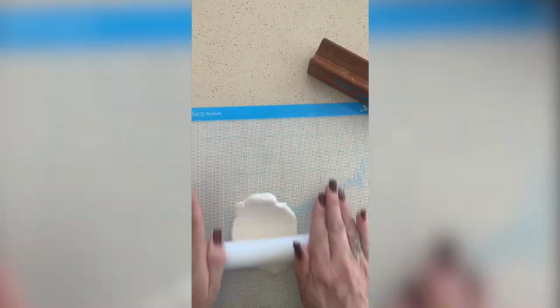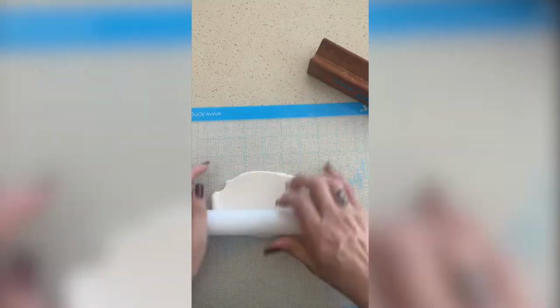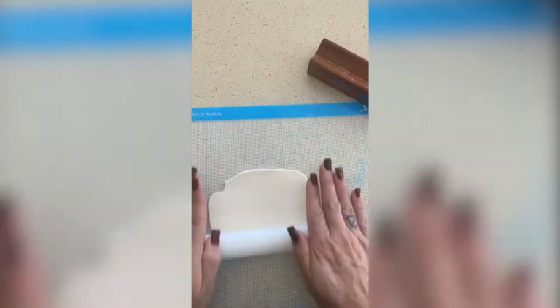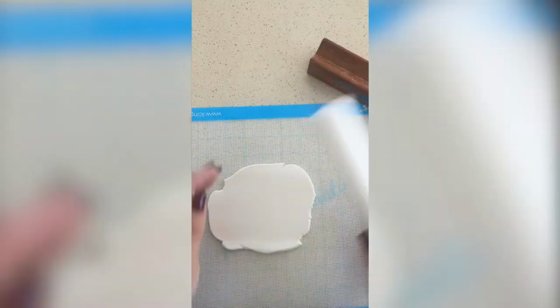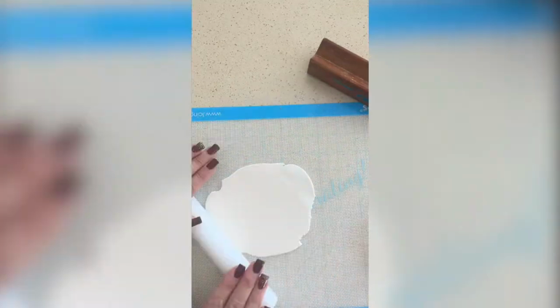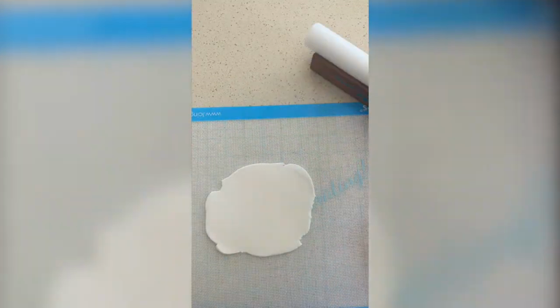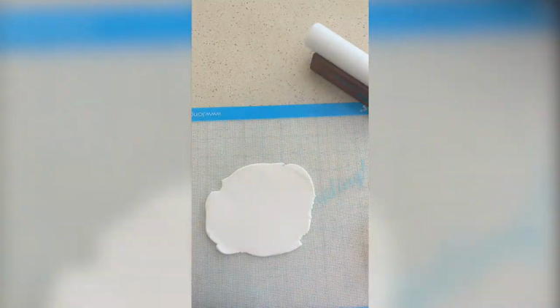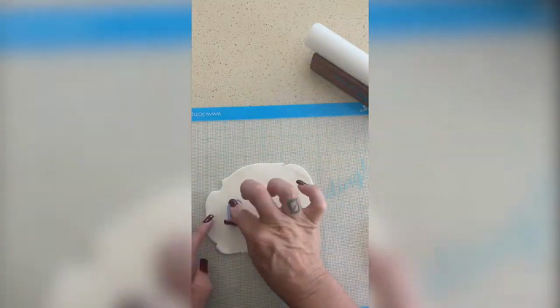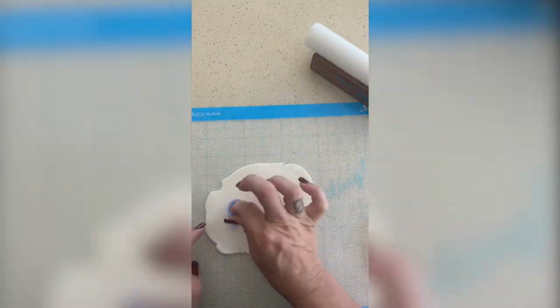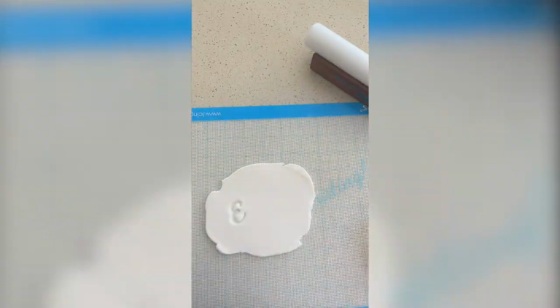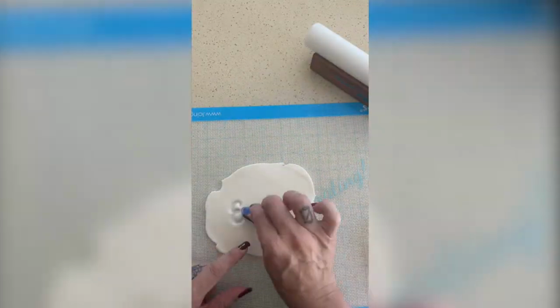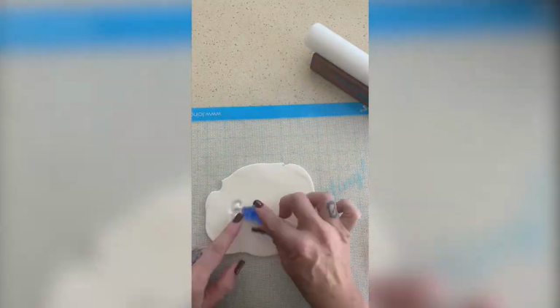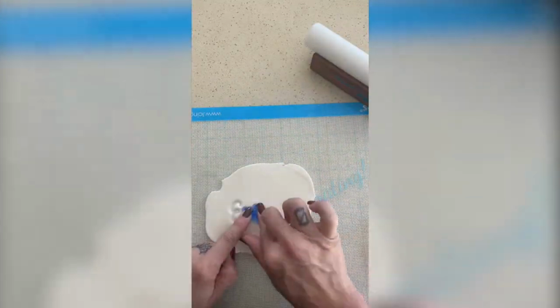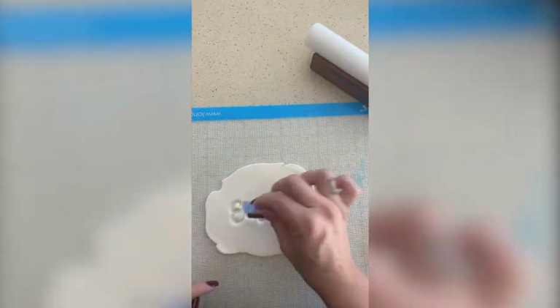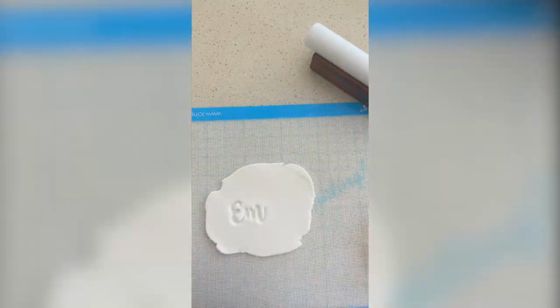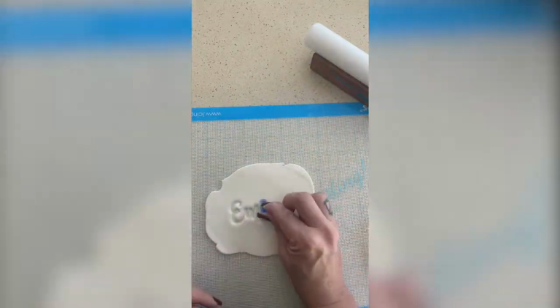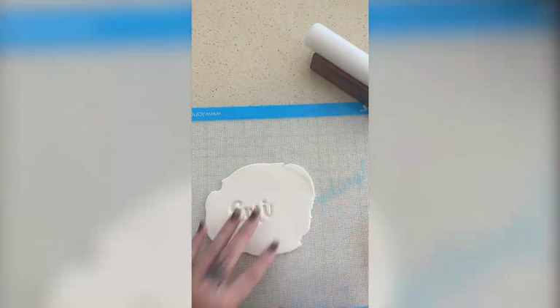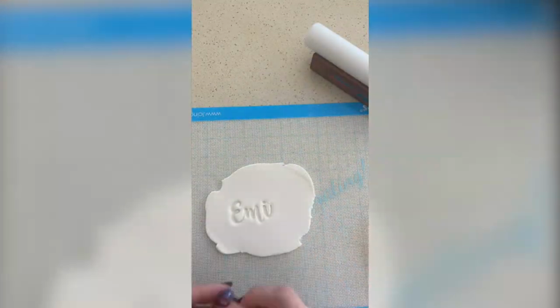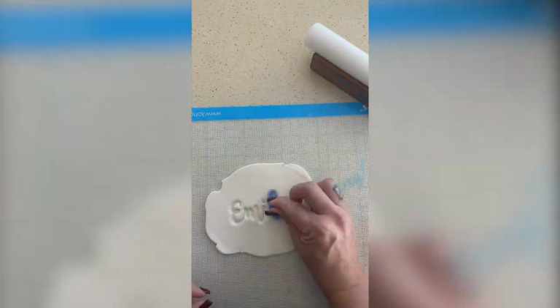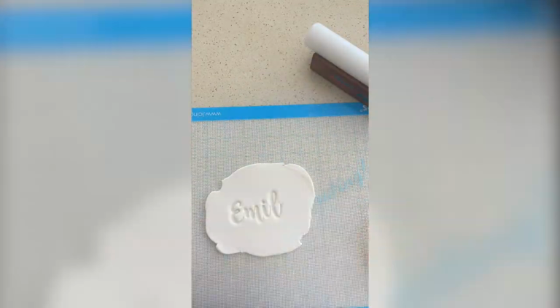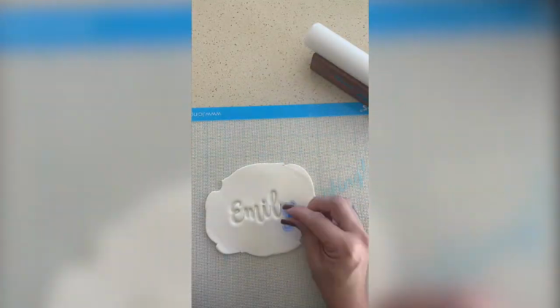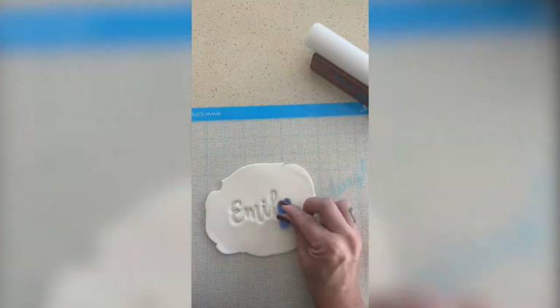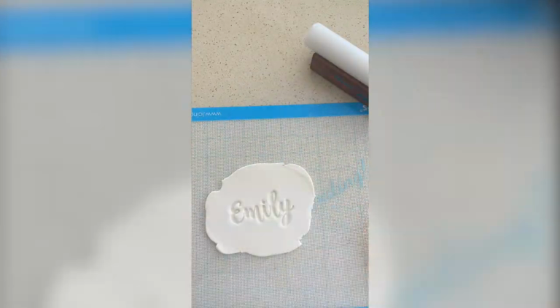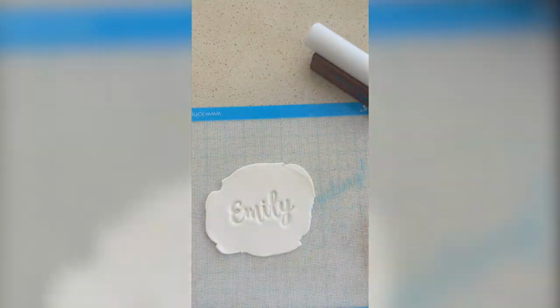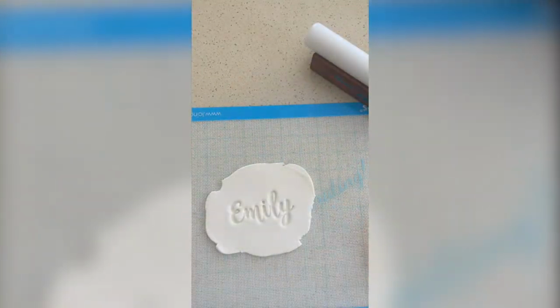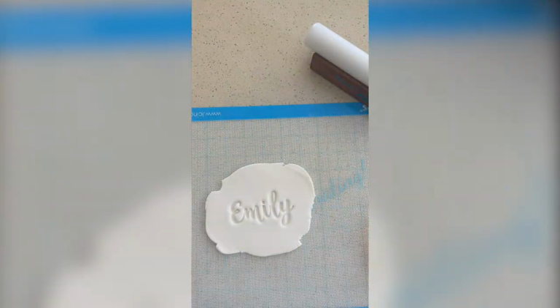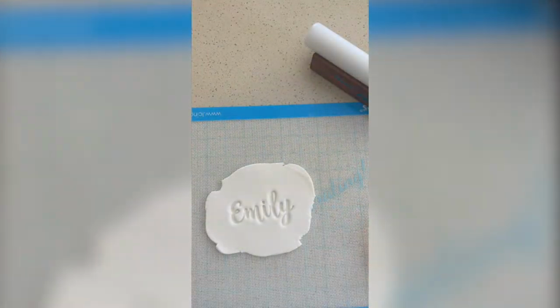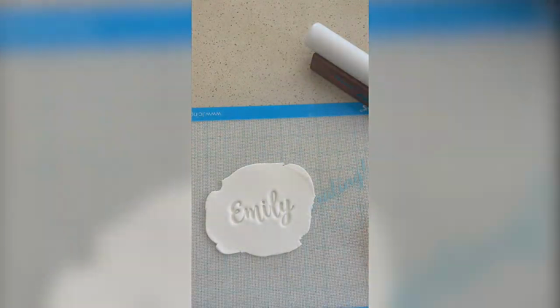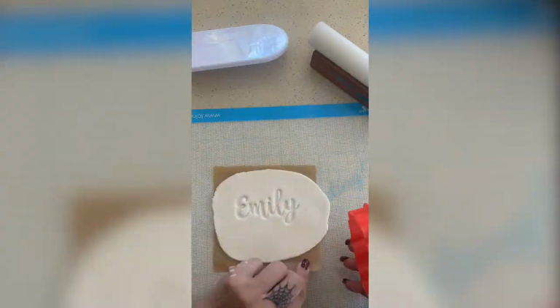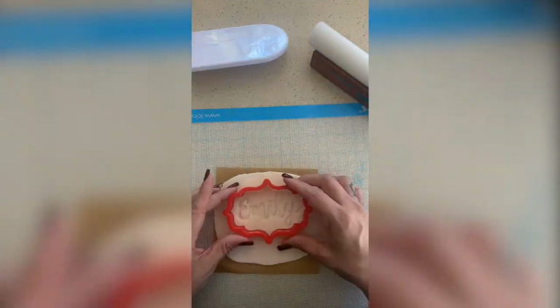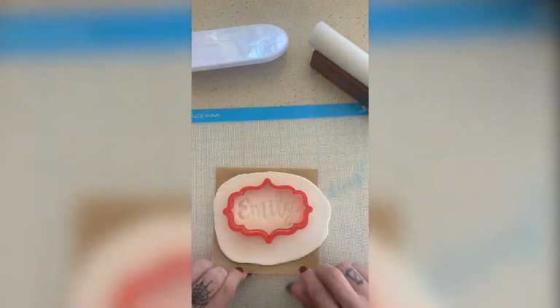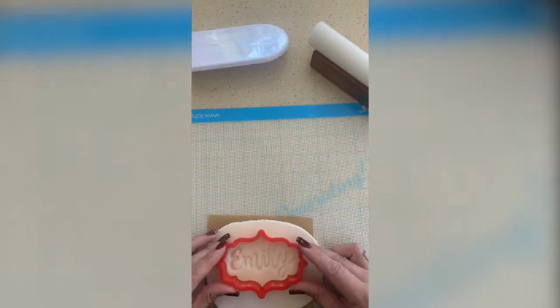Hey guys, welcome to this video of how I make an Alice in Wonderland themed cake.